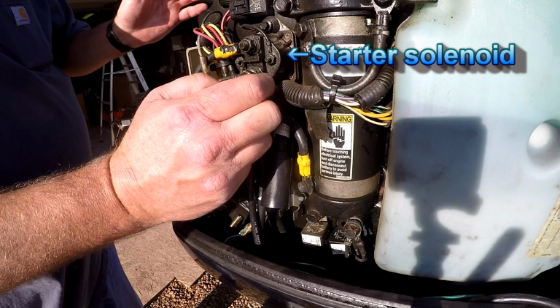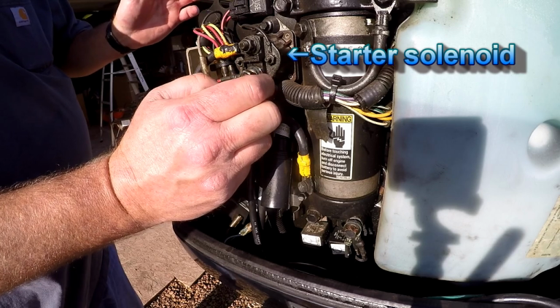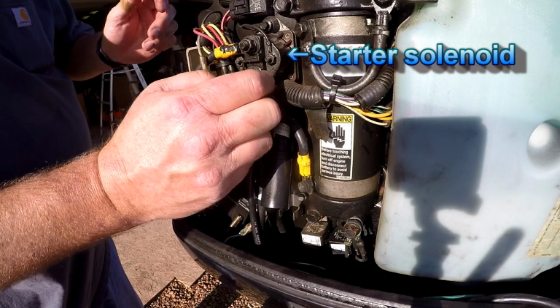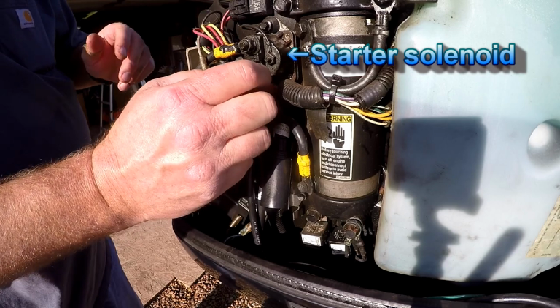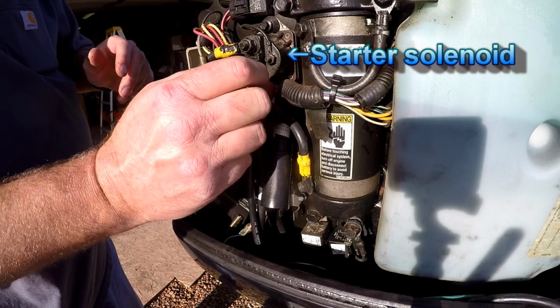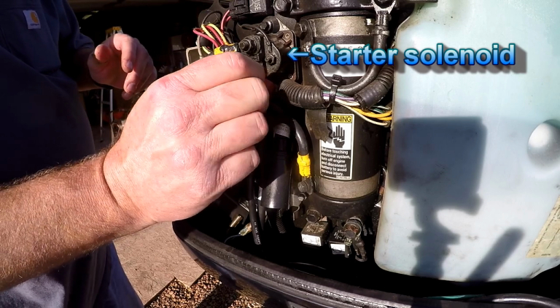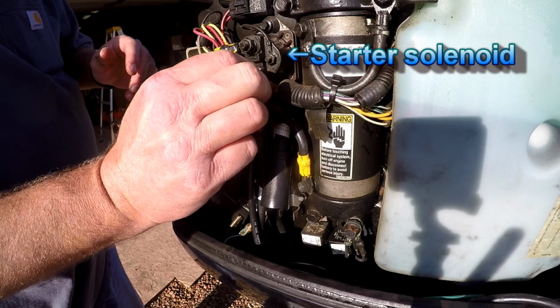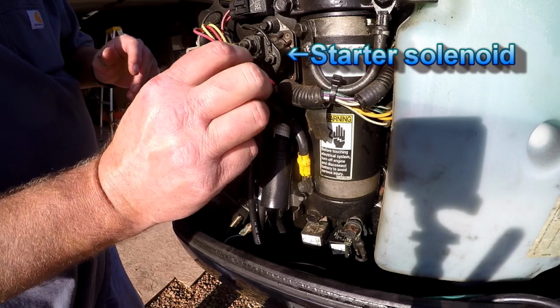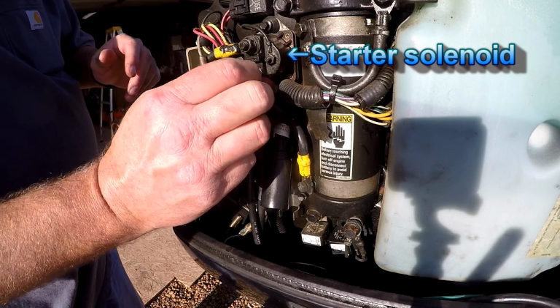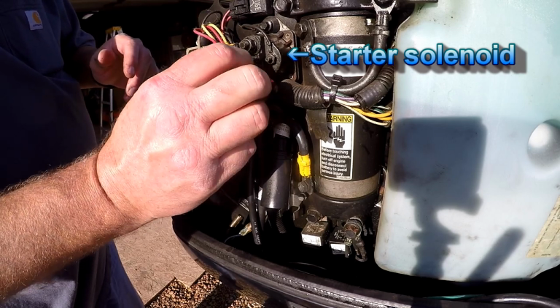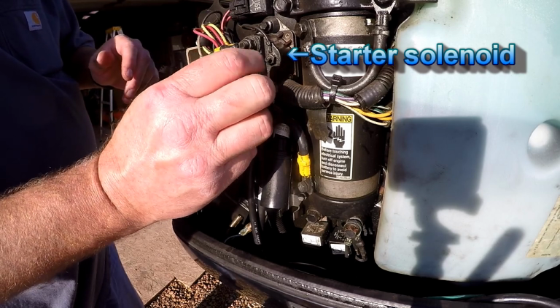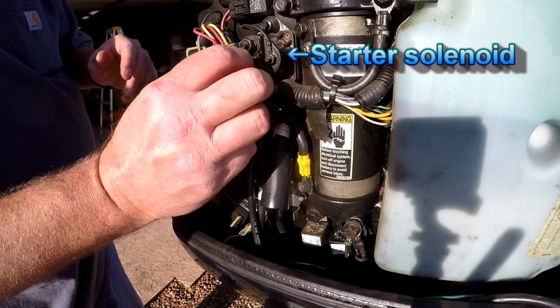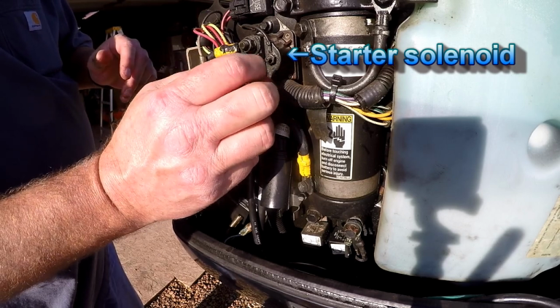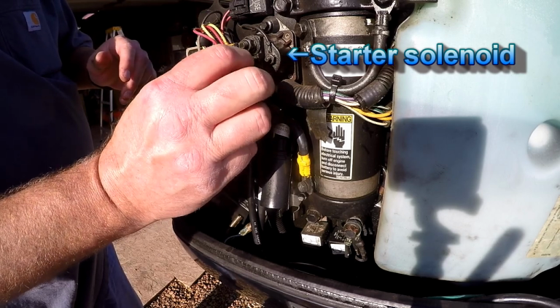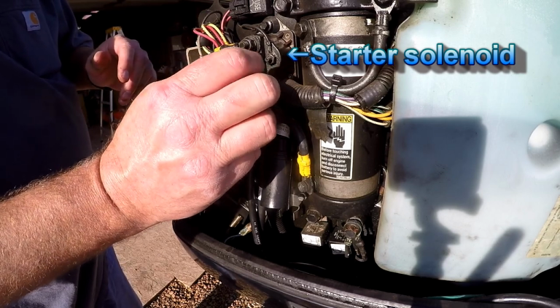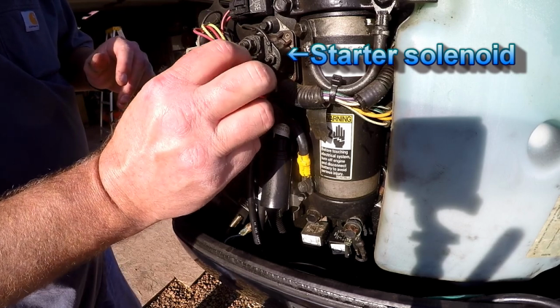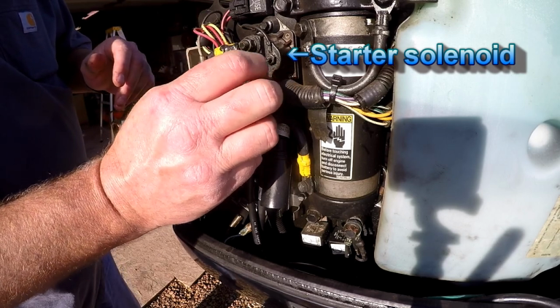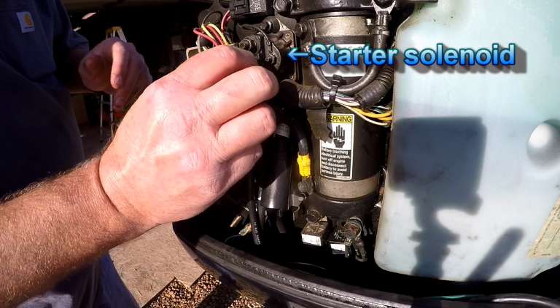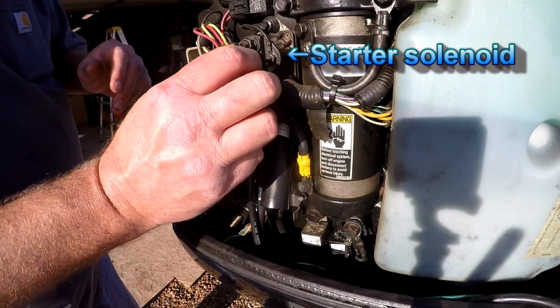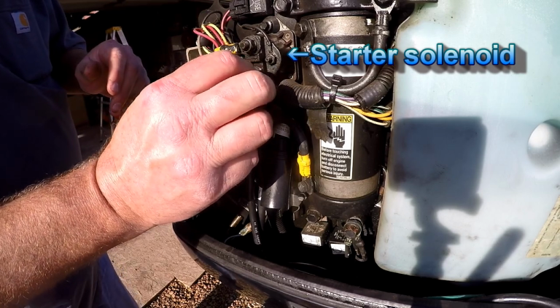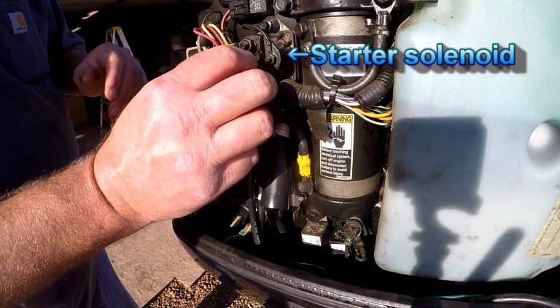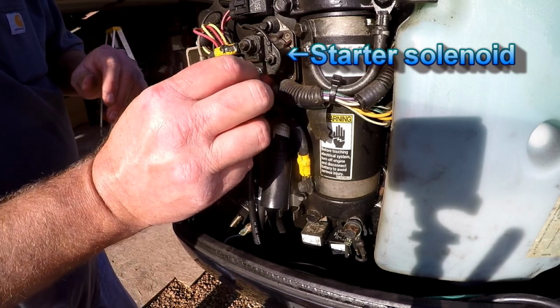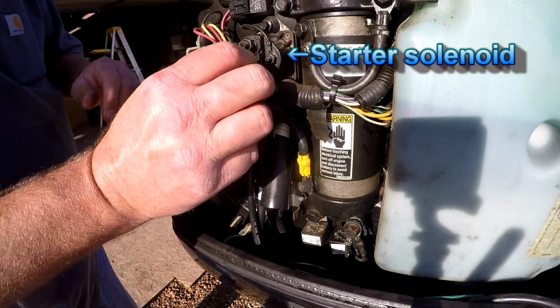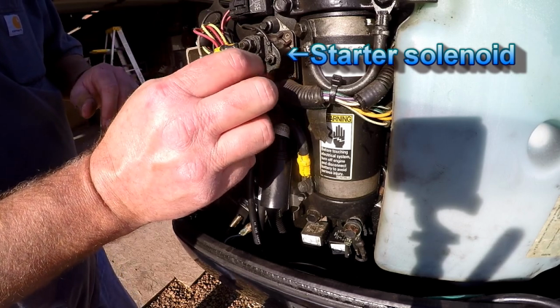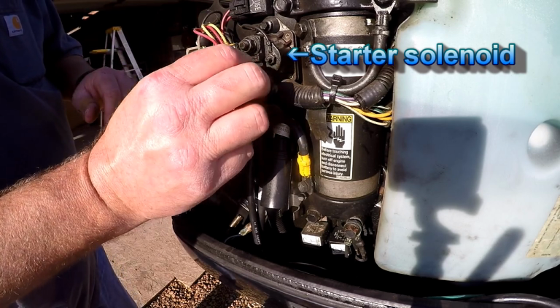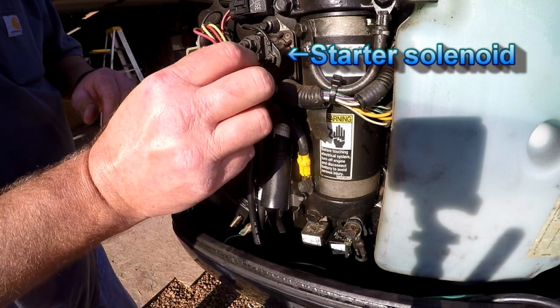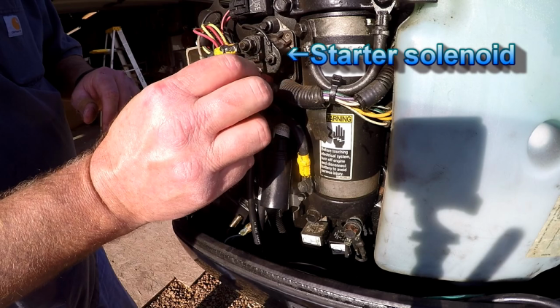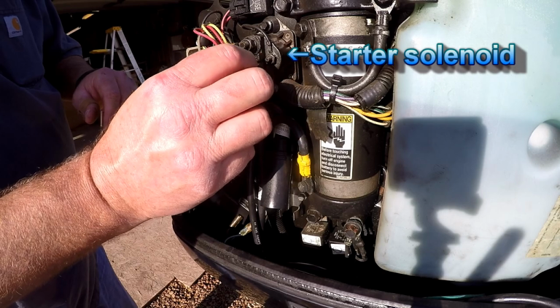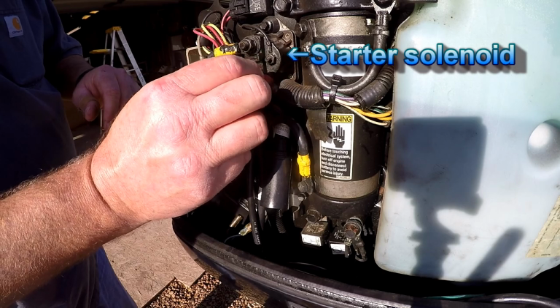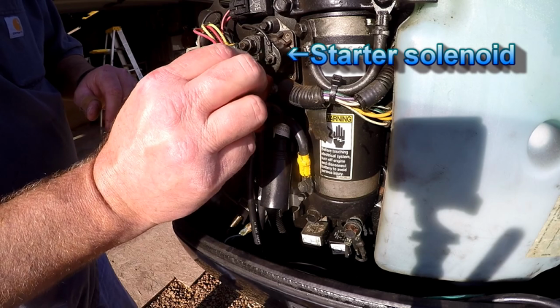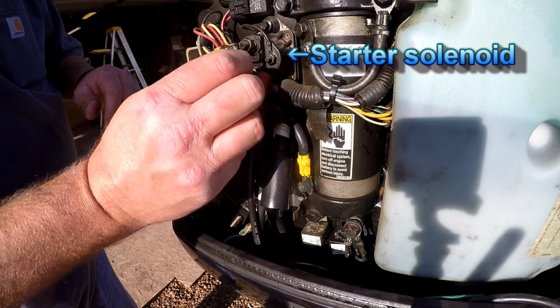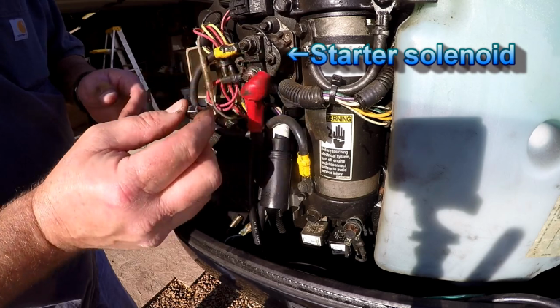I don't know if there are any capacitors in this thing that are going to shock the crap out of me. I can't see where there would be.